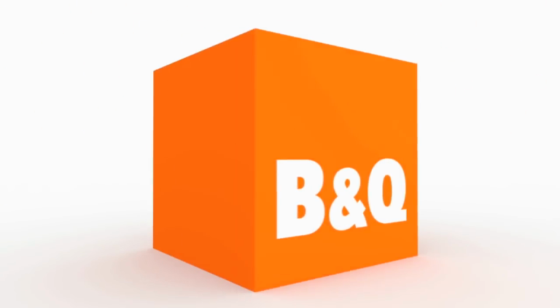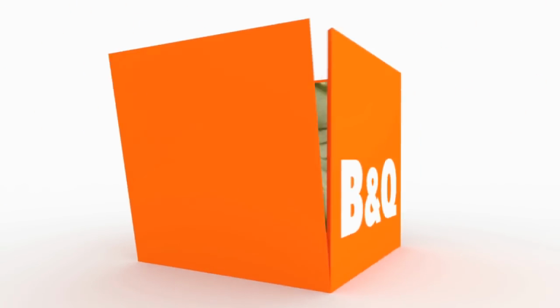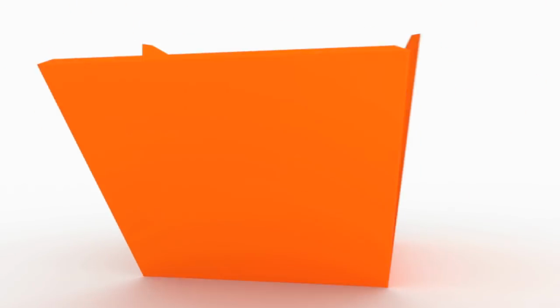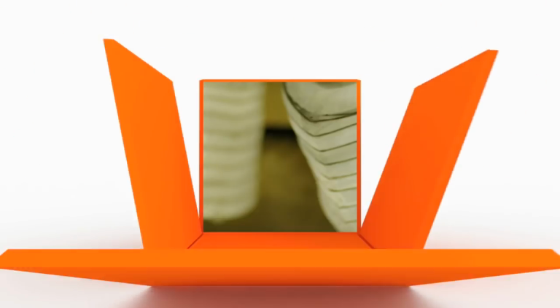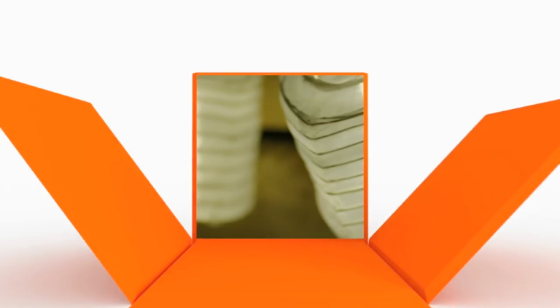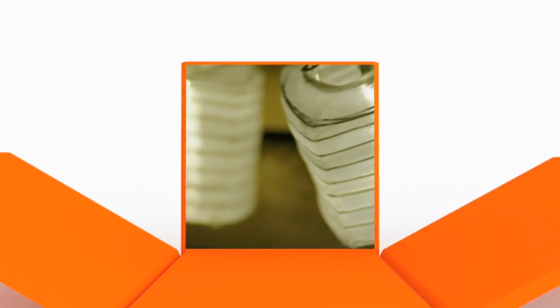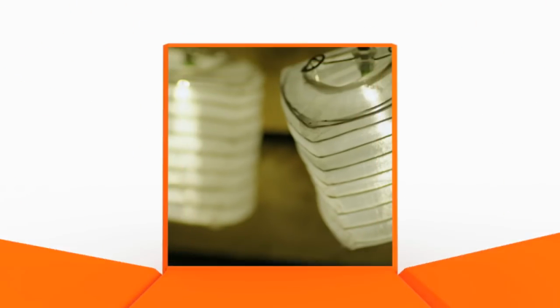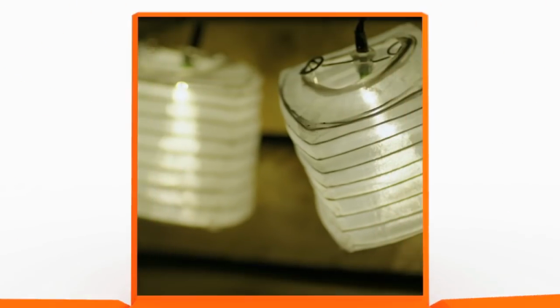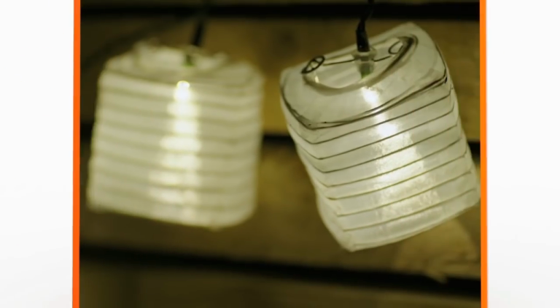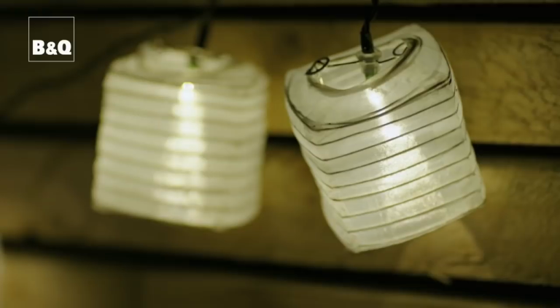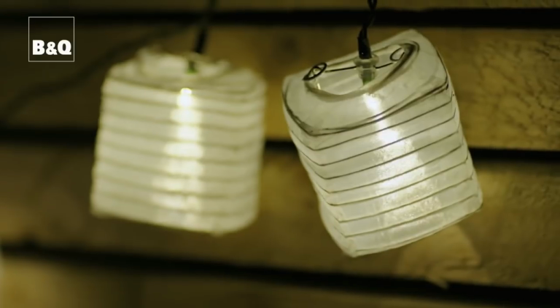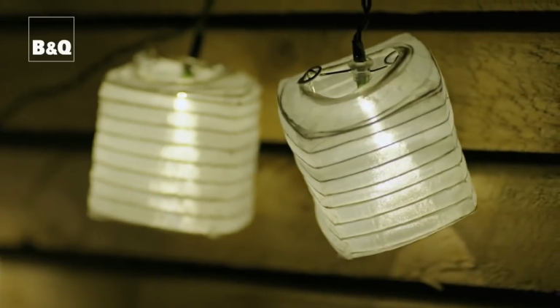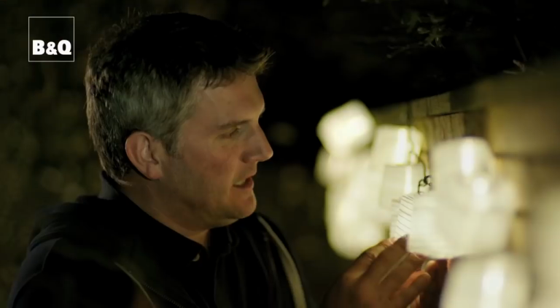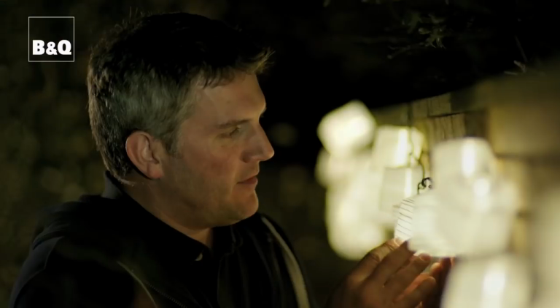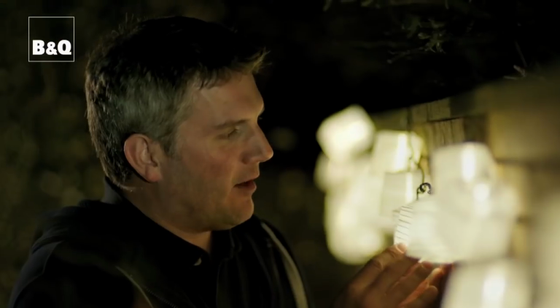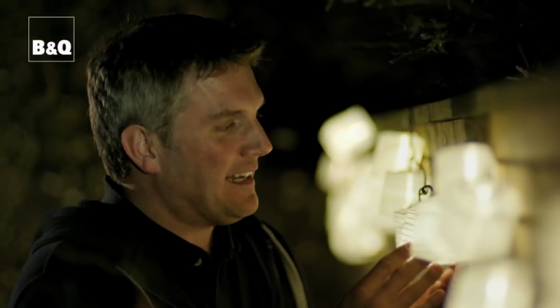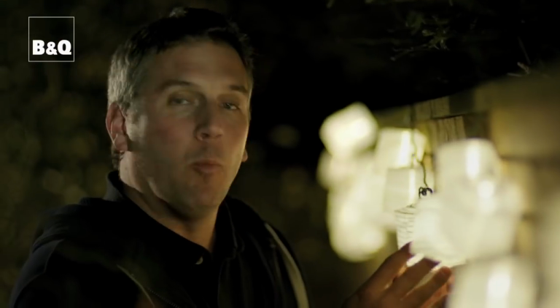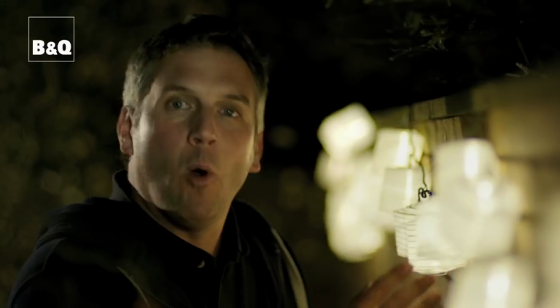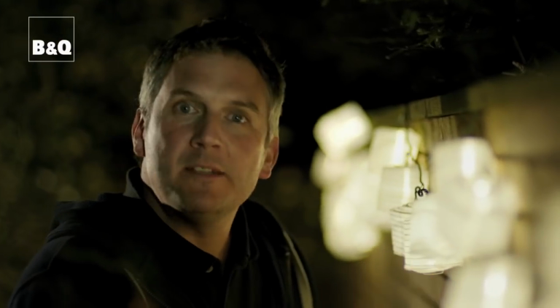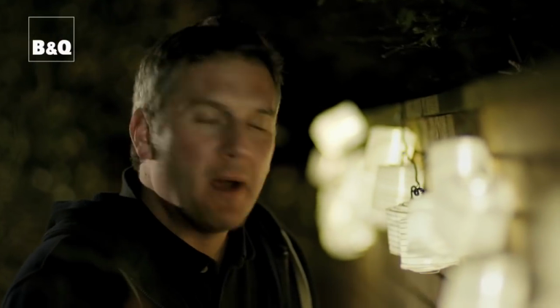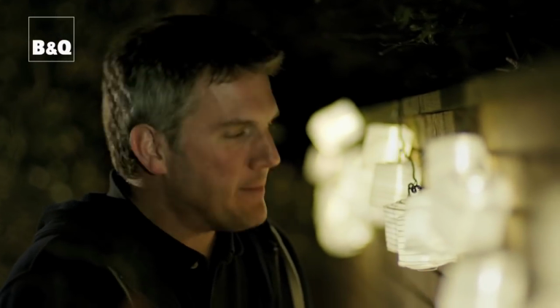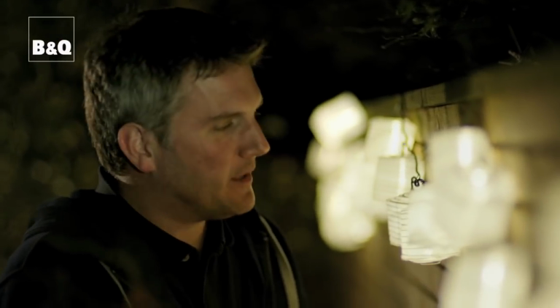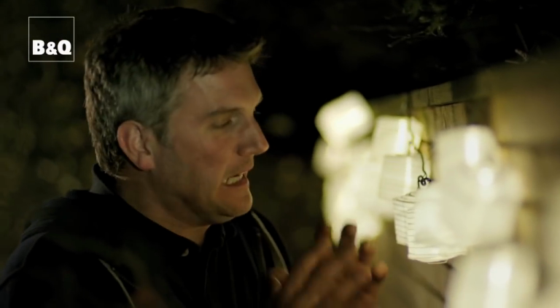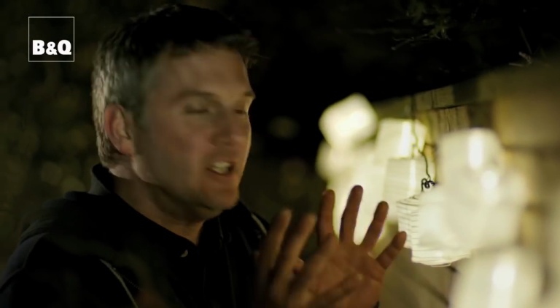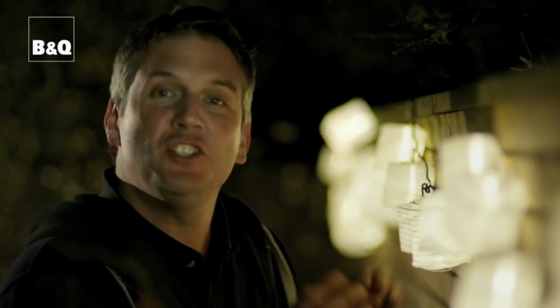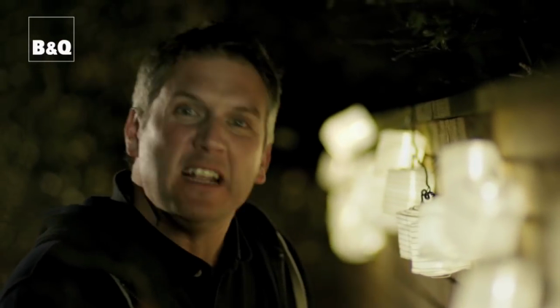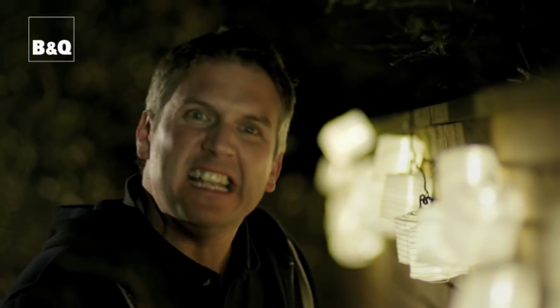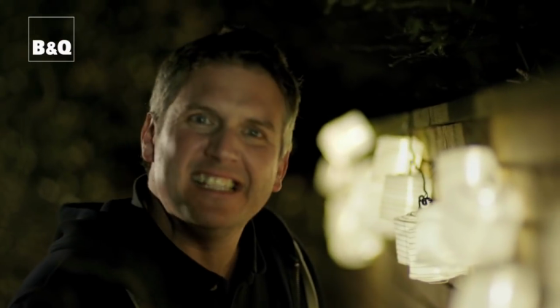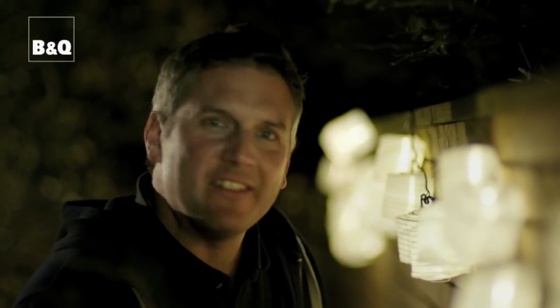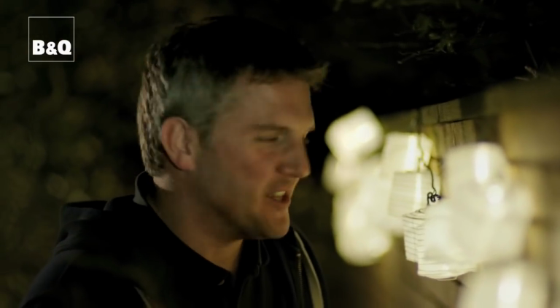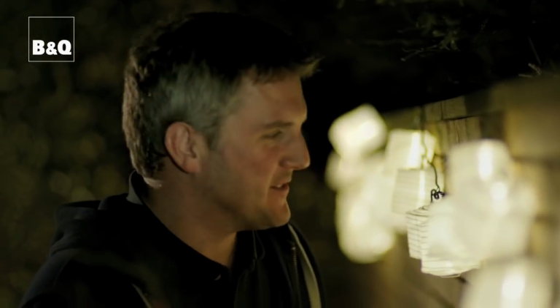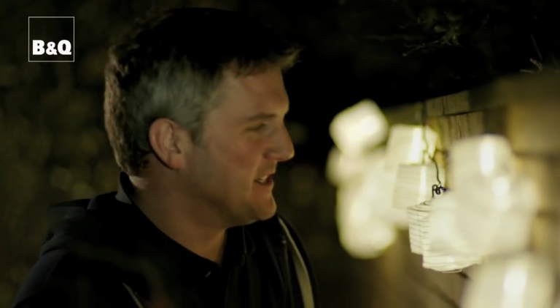These ones are quite cool — they're like little white paper Chinese lanterns.